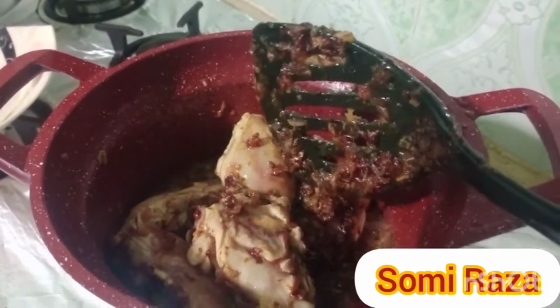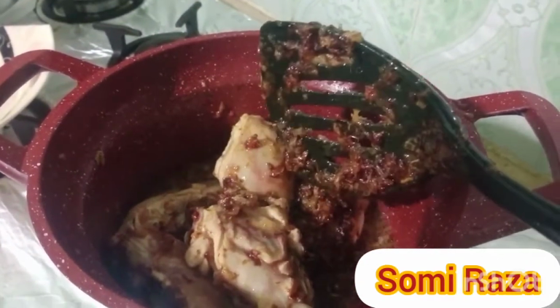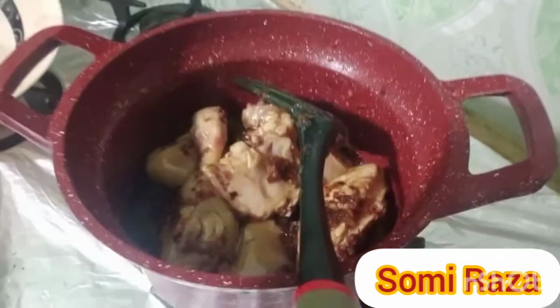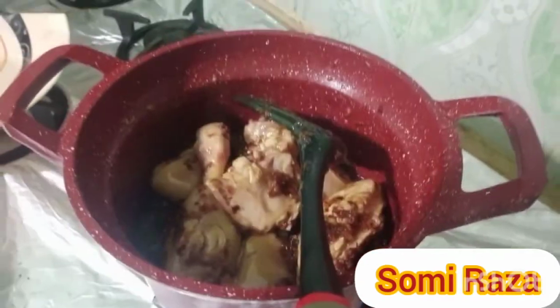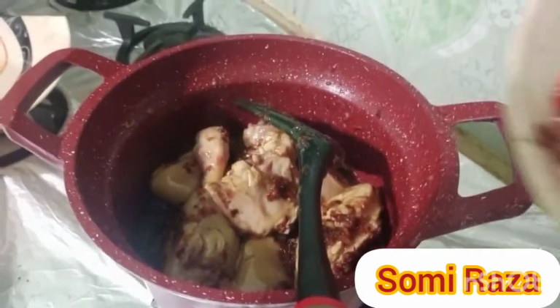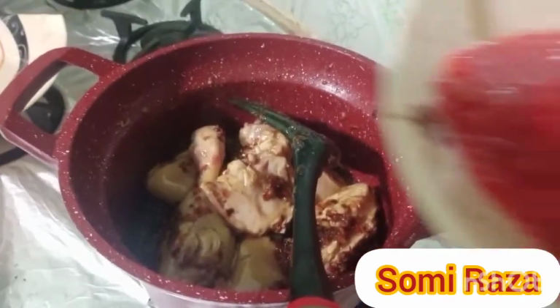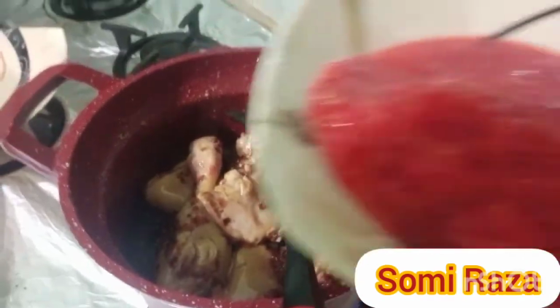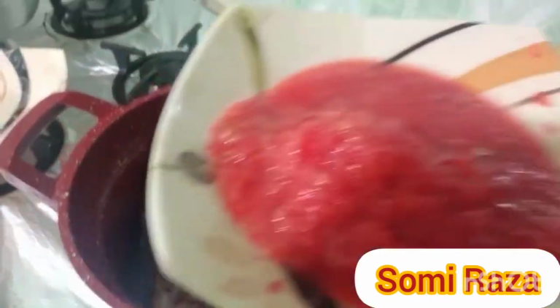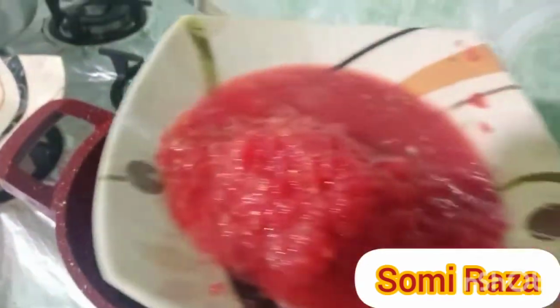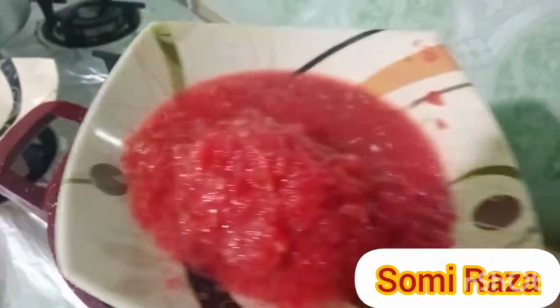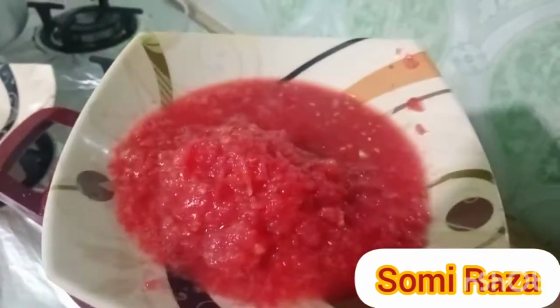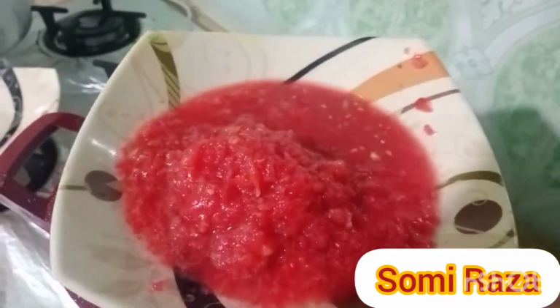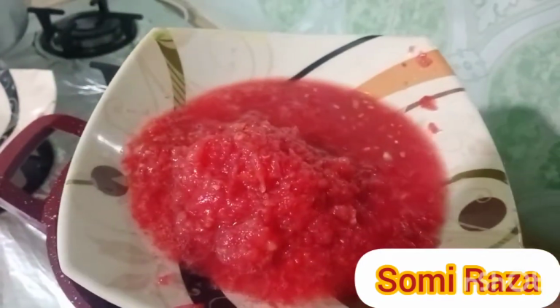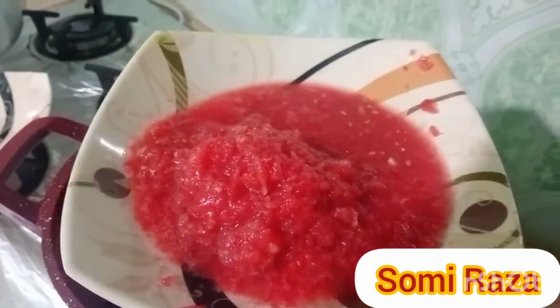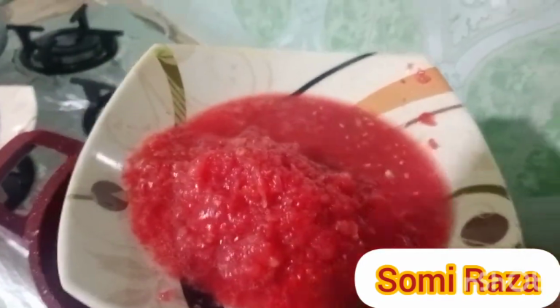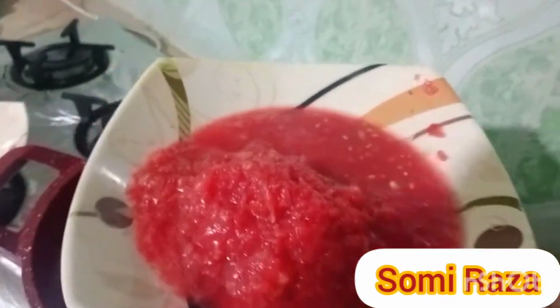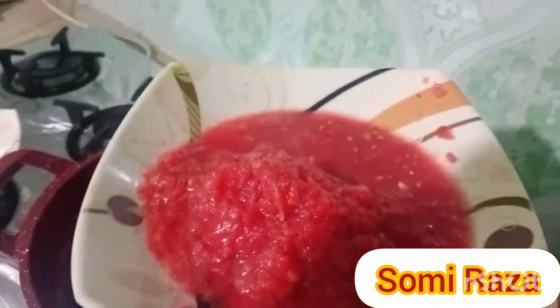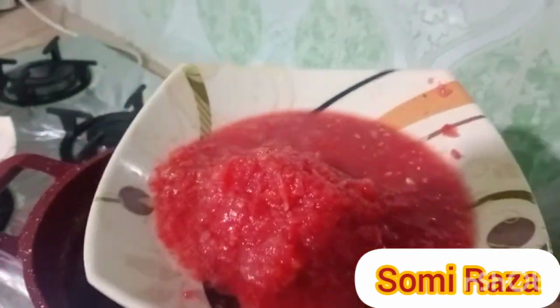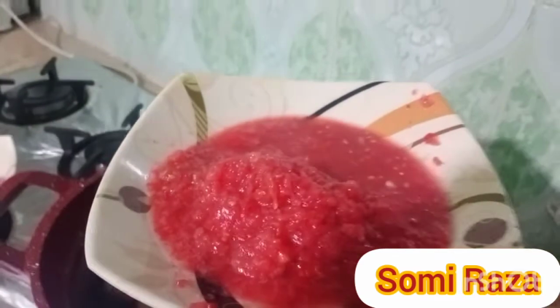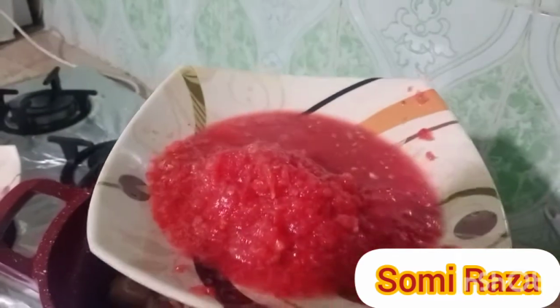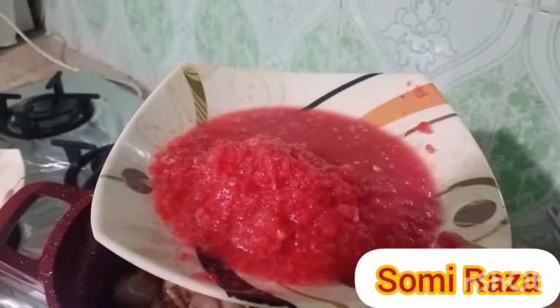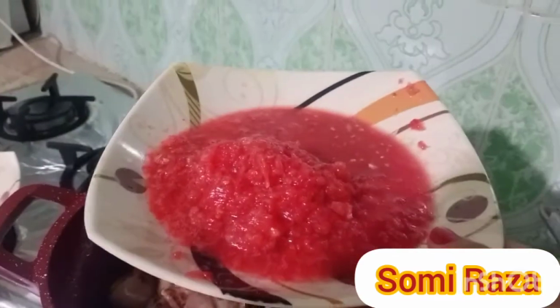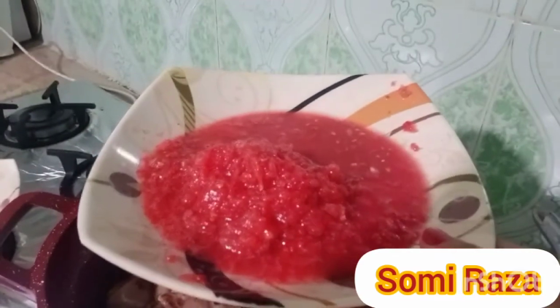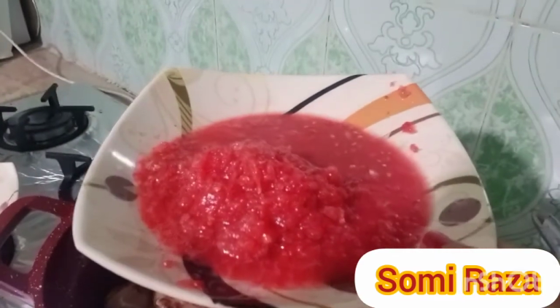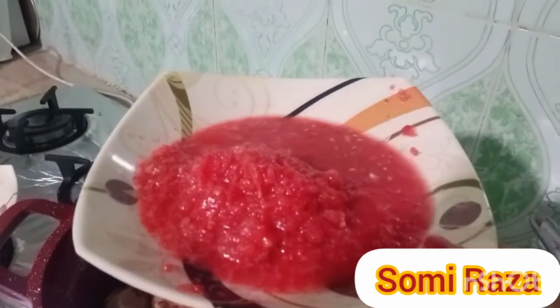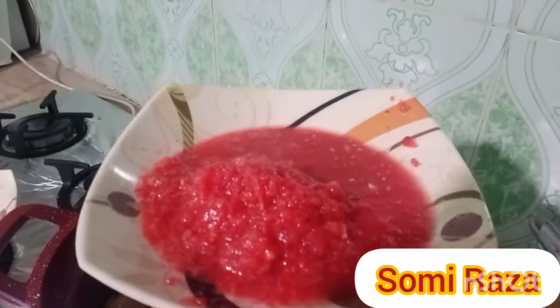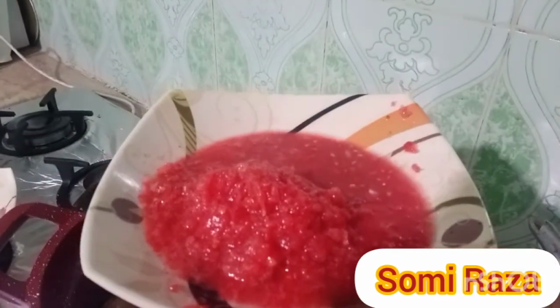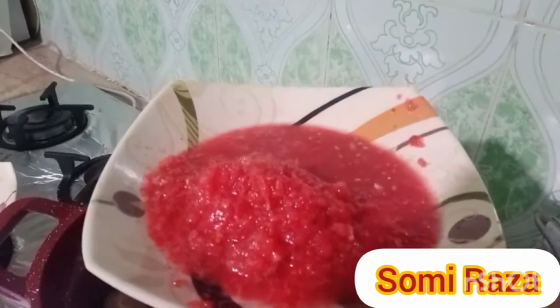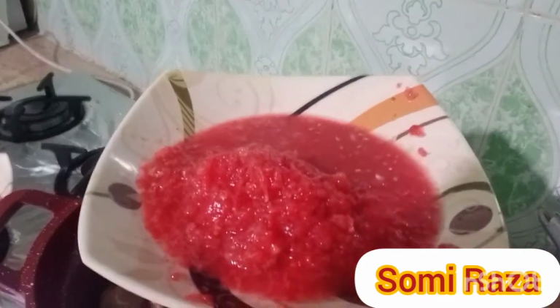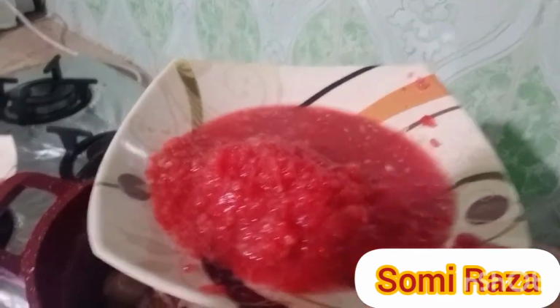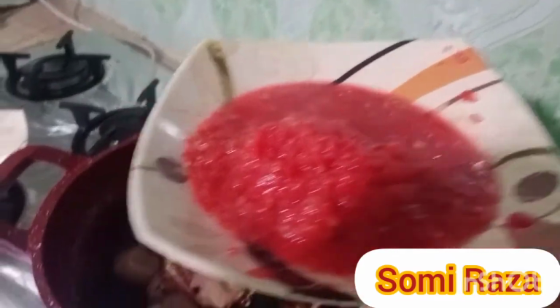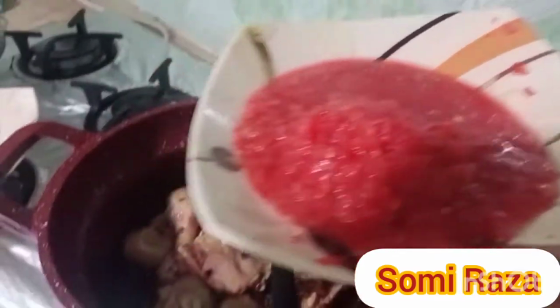This is the first time we put the gravy tomatoes in.